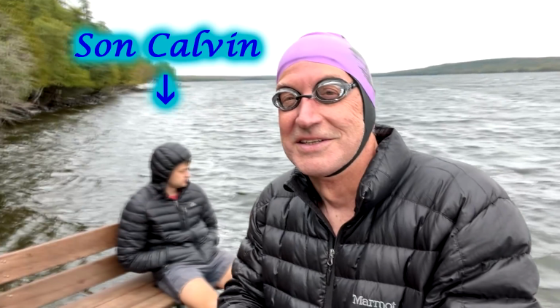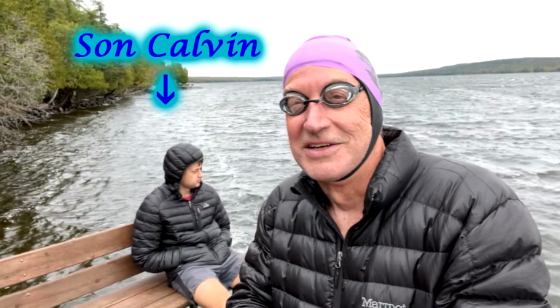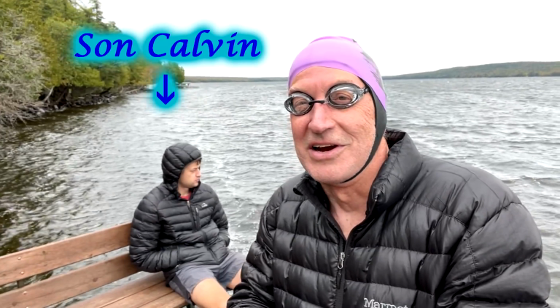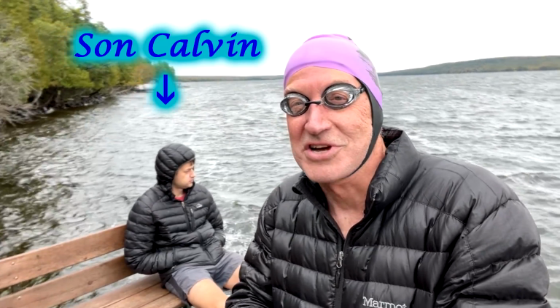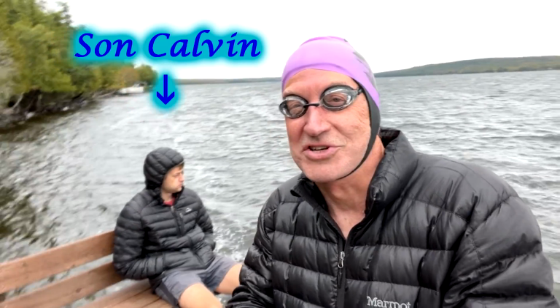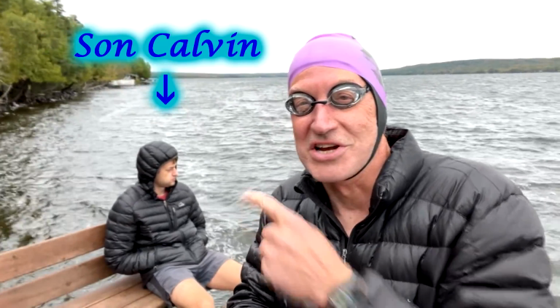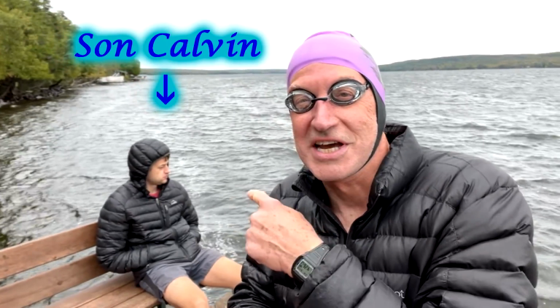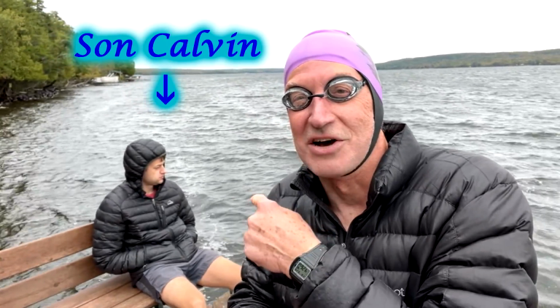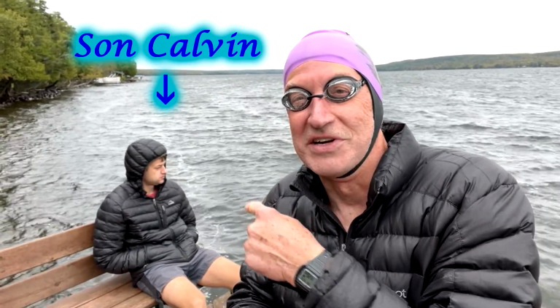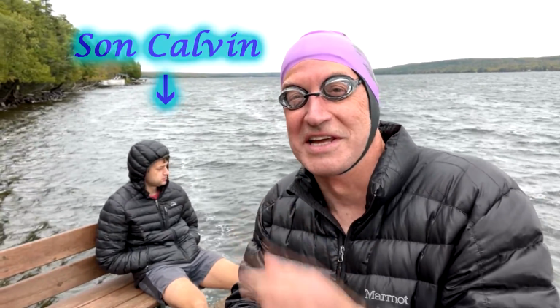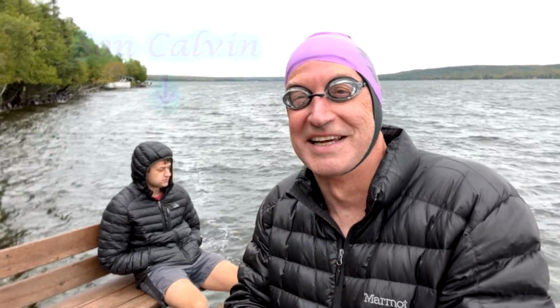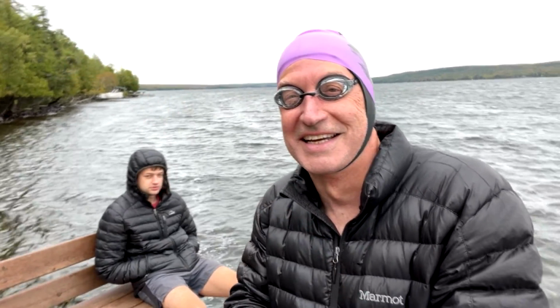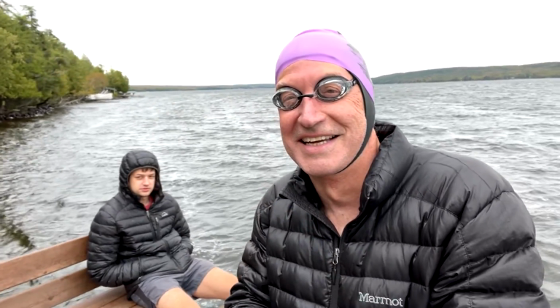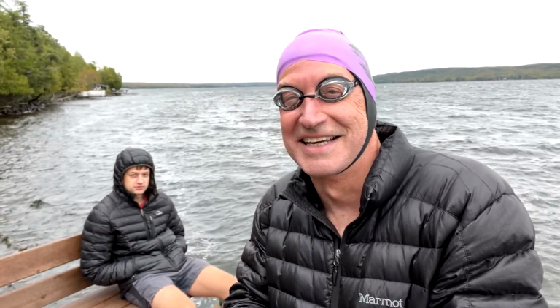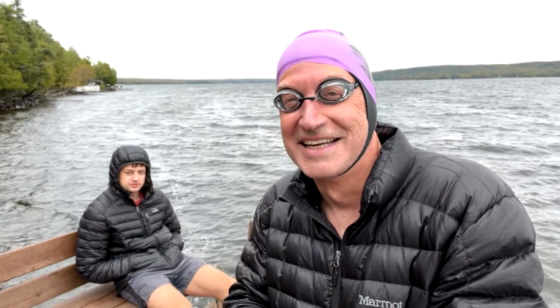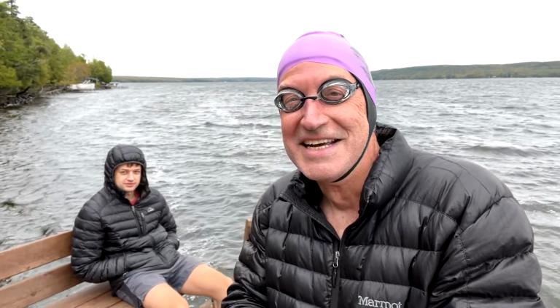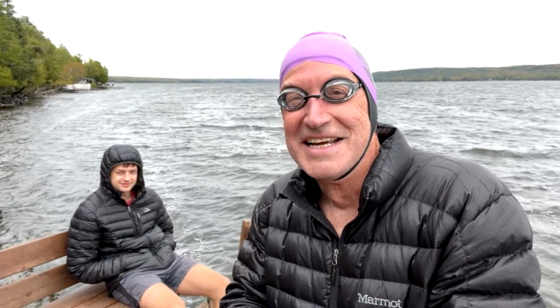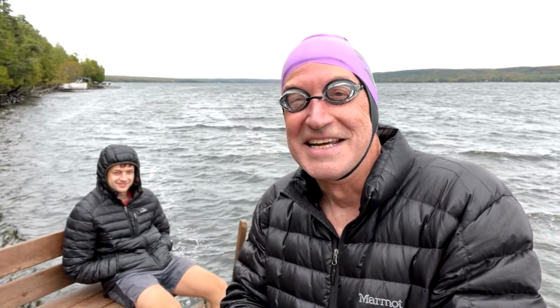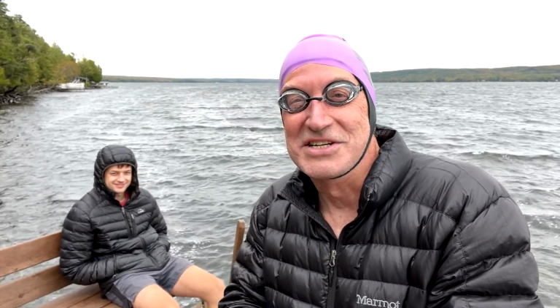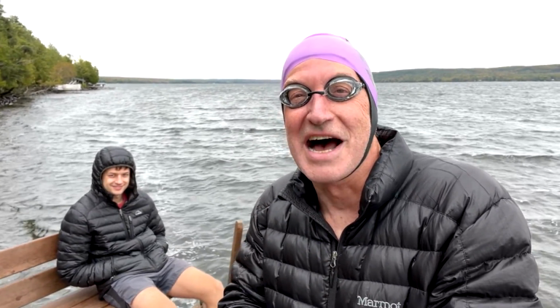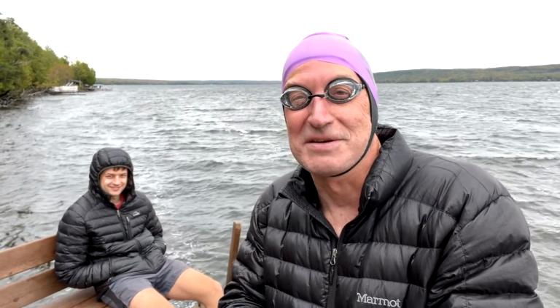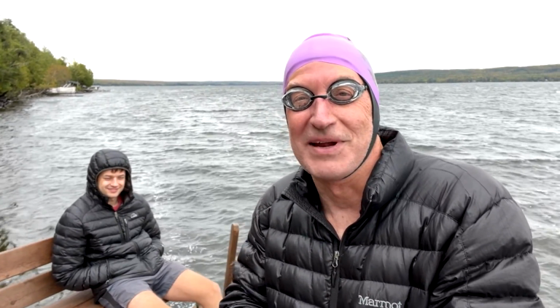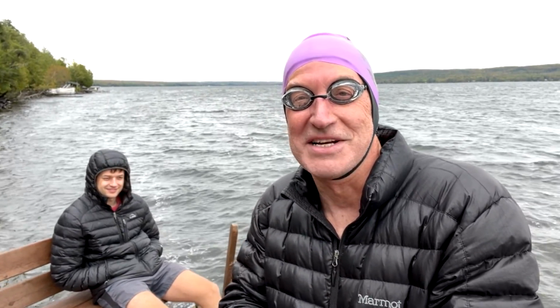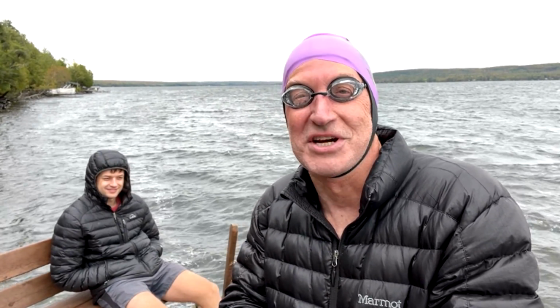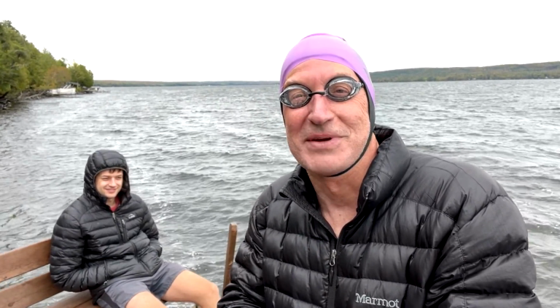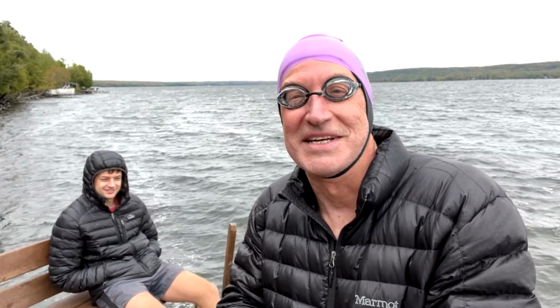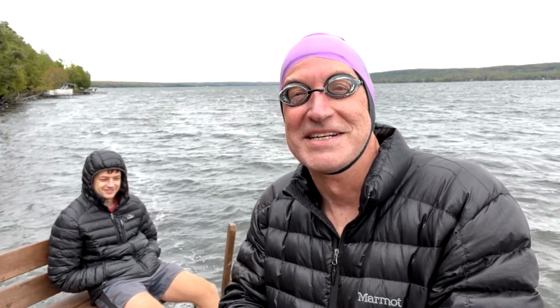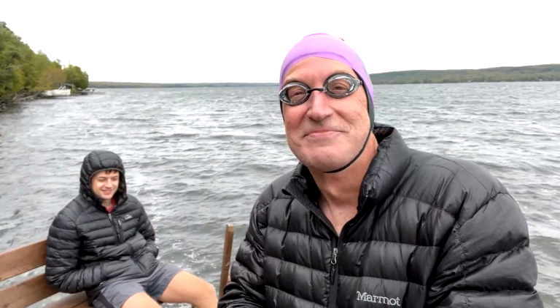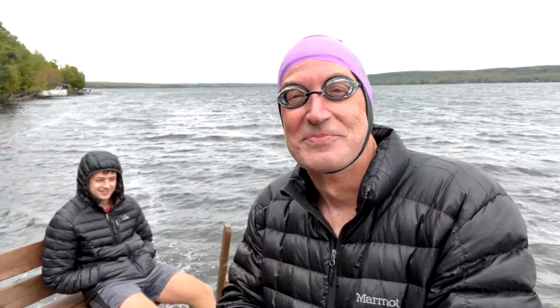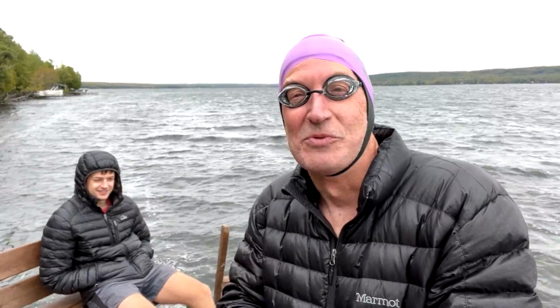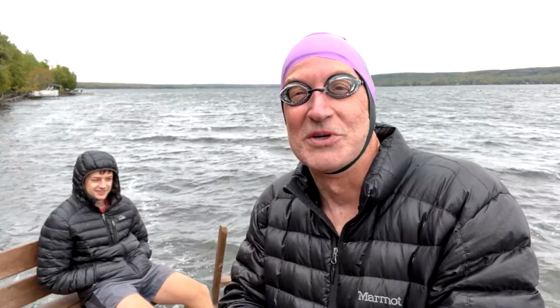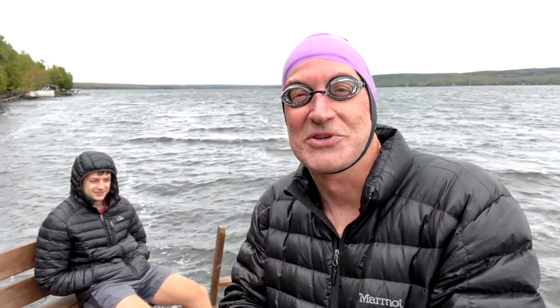There's our son, Talvin. He's contemplating jumping in. We'll see.